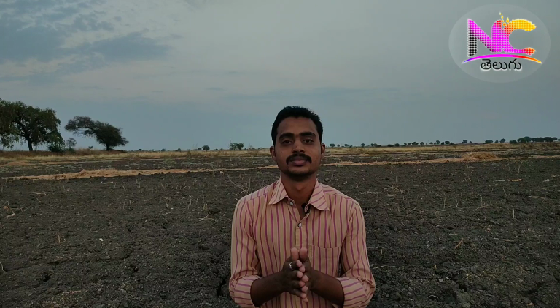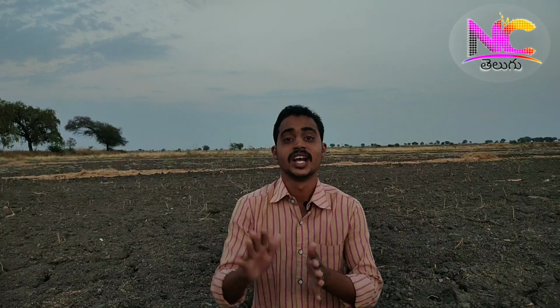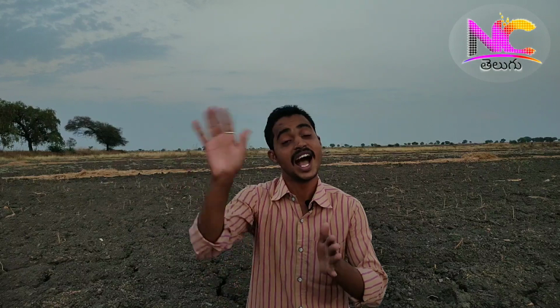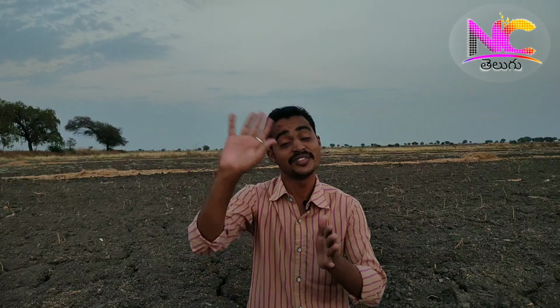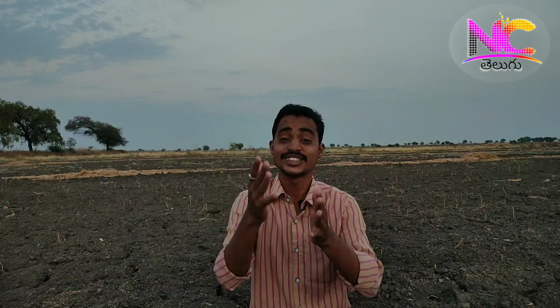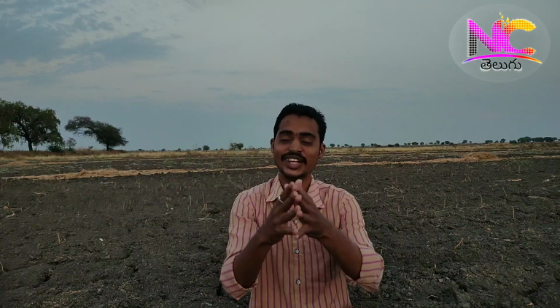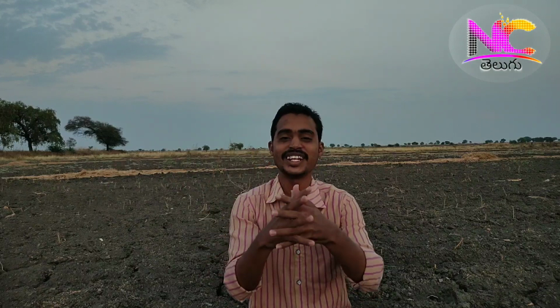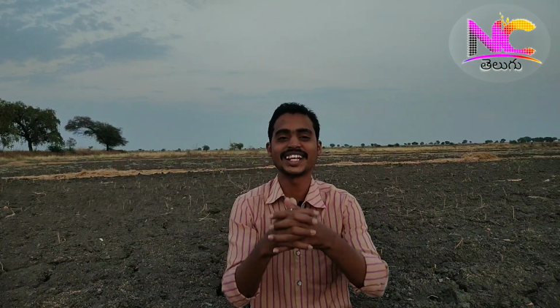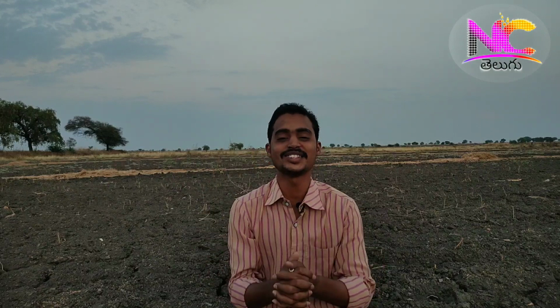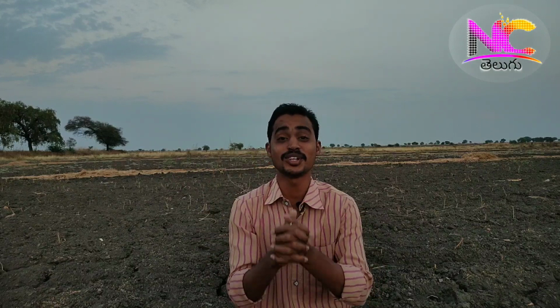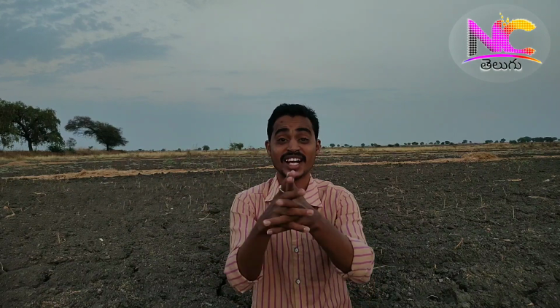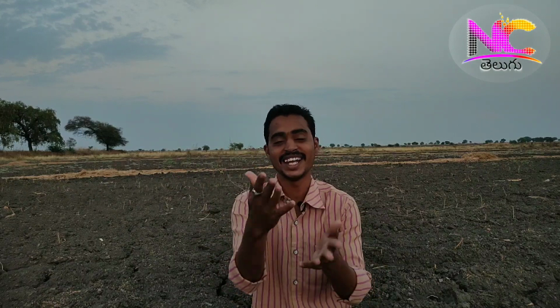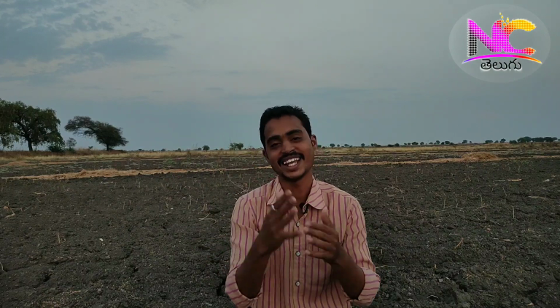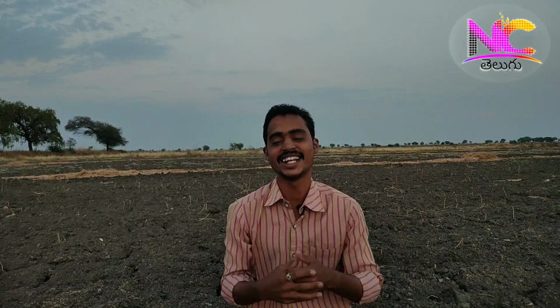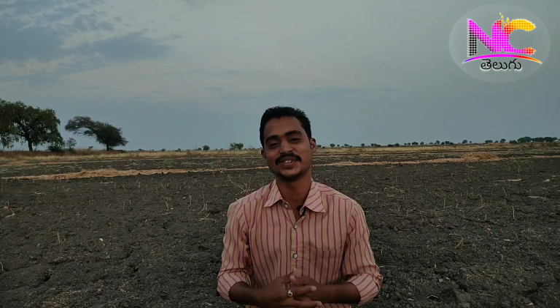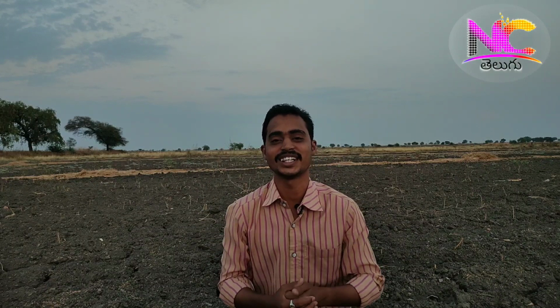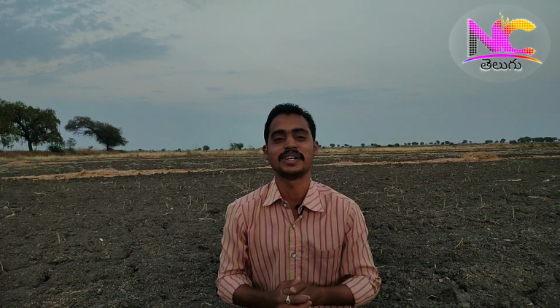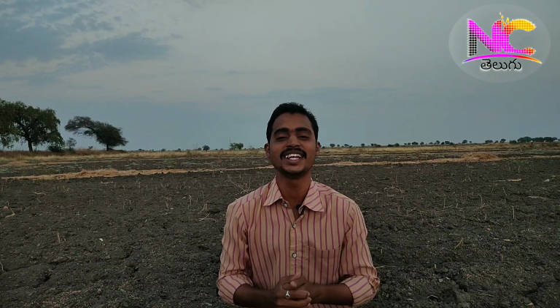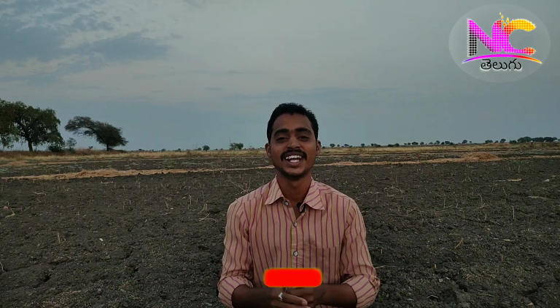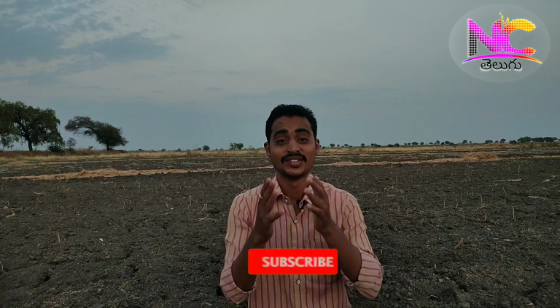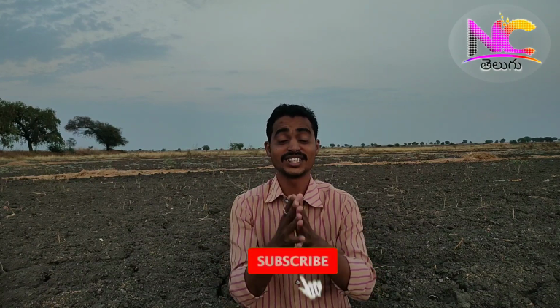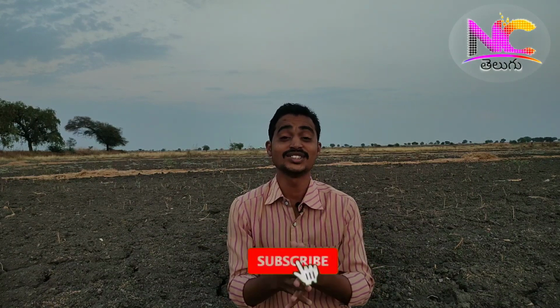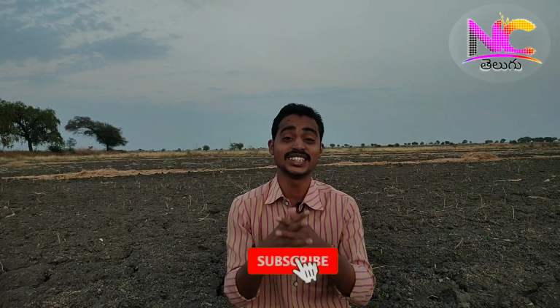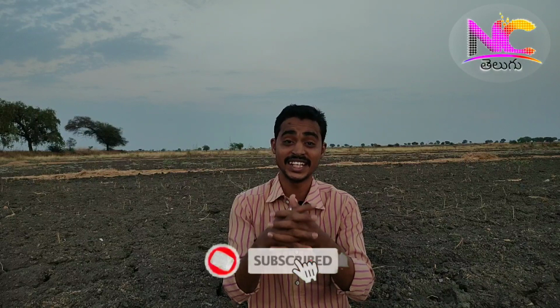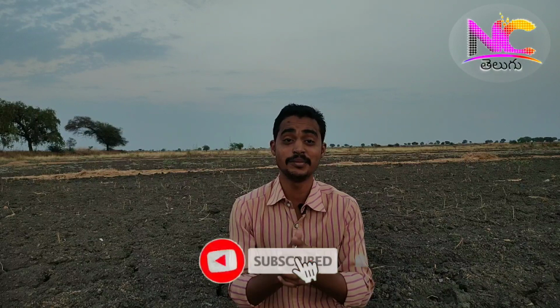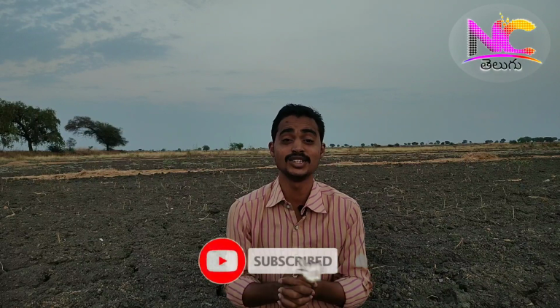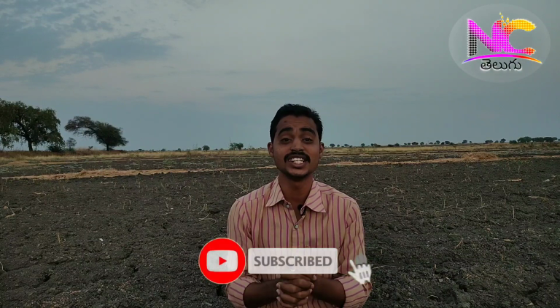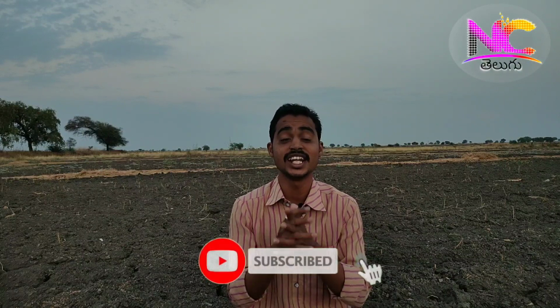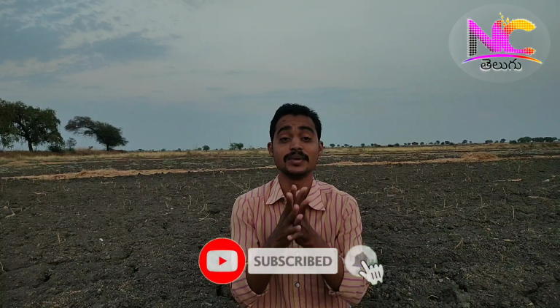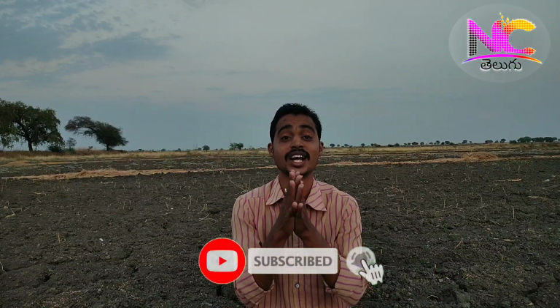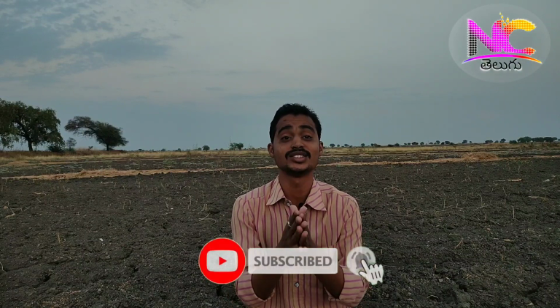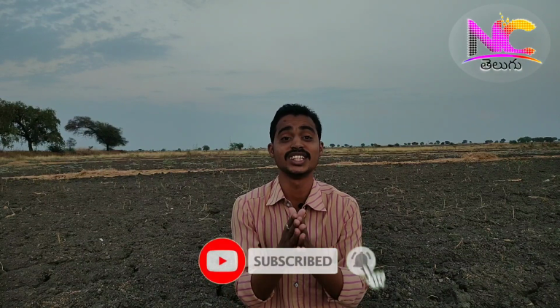Hi friends, welcome to Tech News episode 48. We are going to talk about the first news from Realme, the Realme Narzo series.